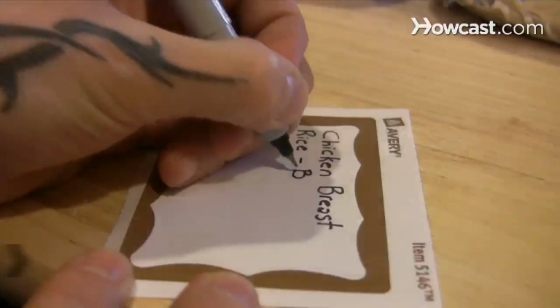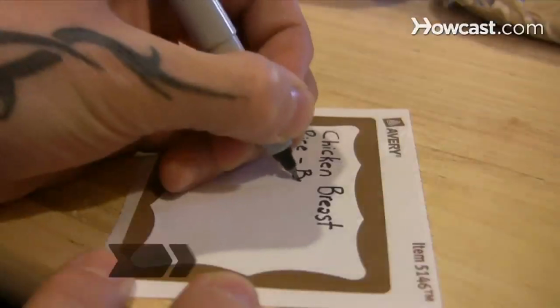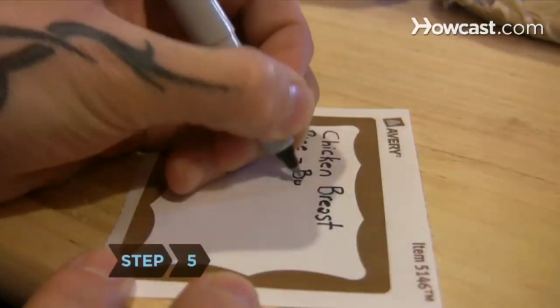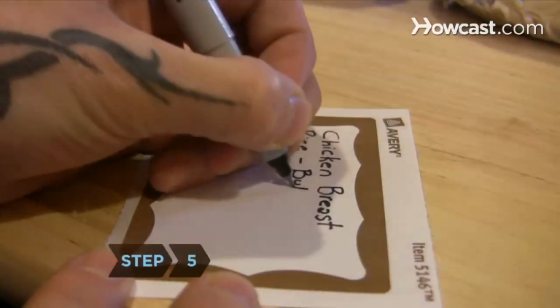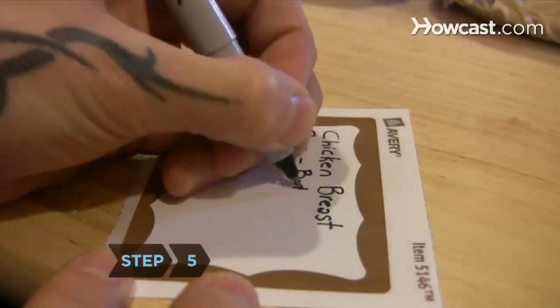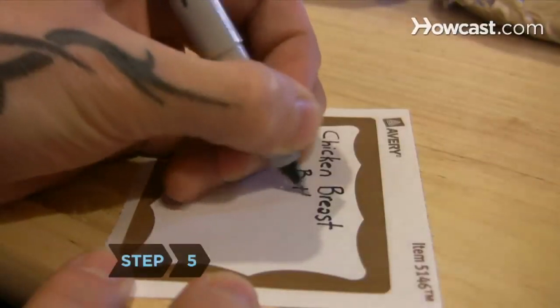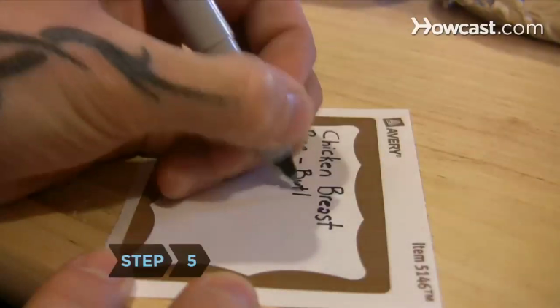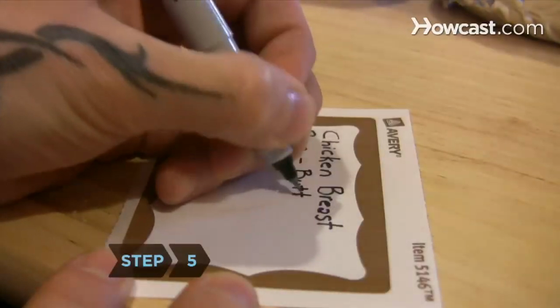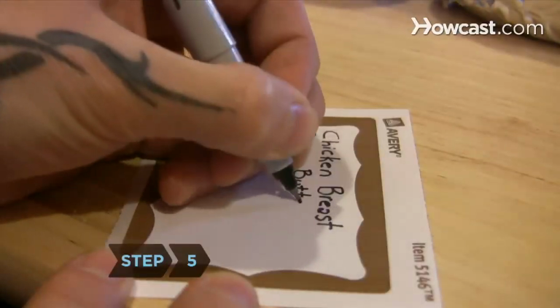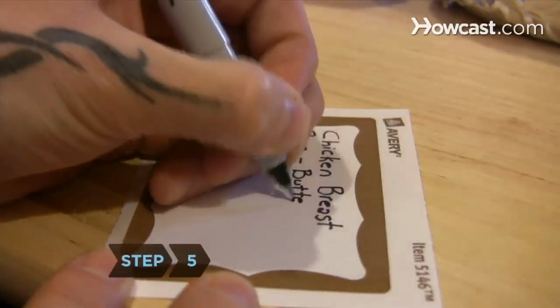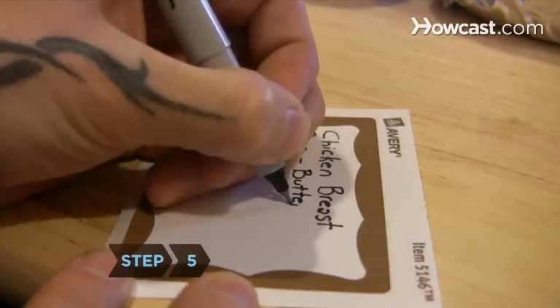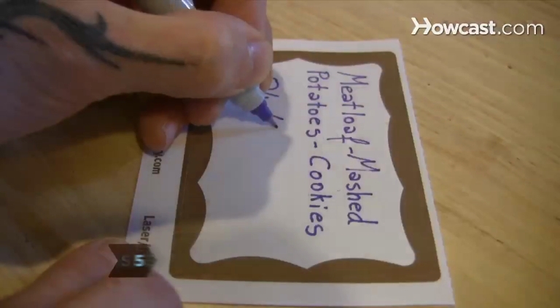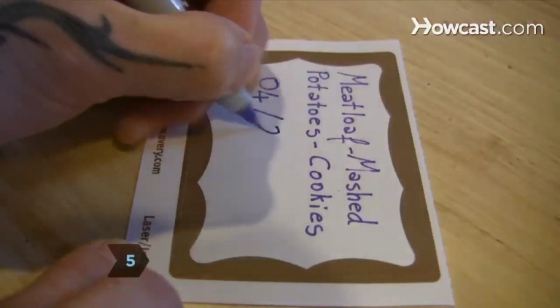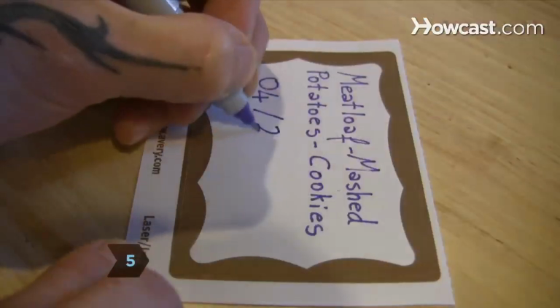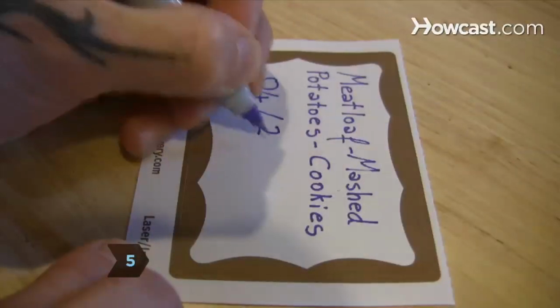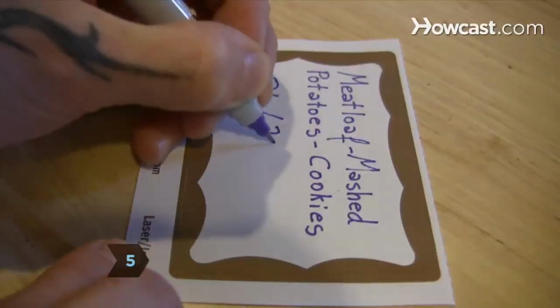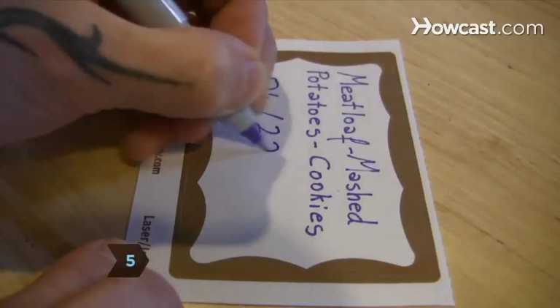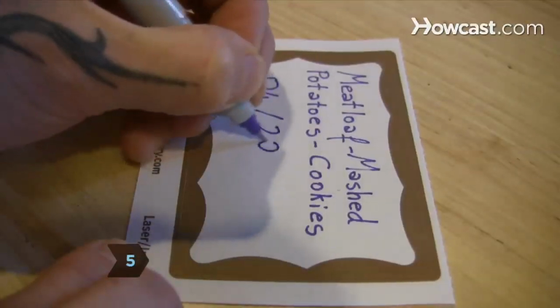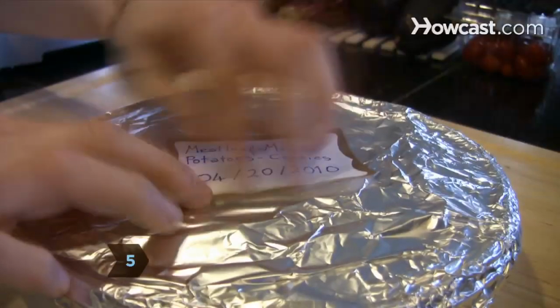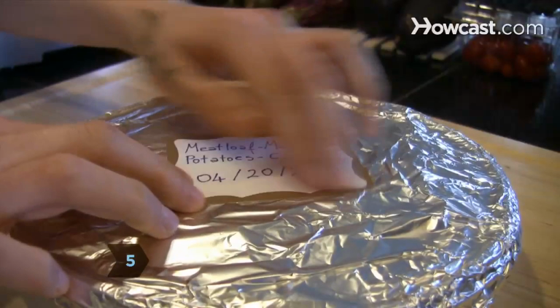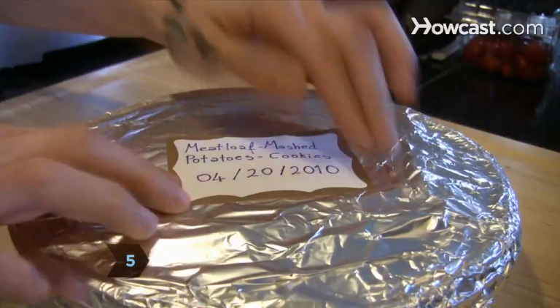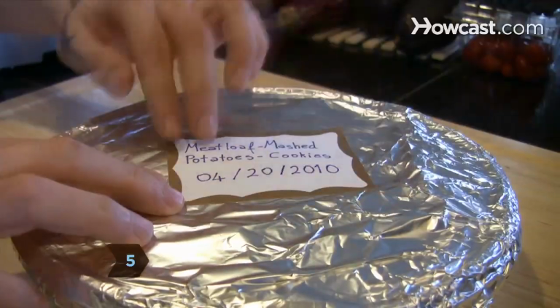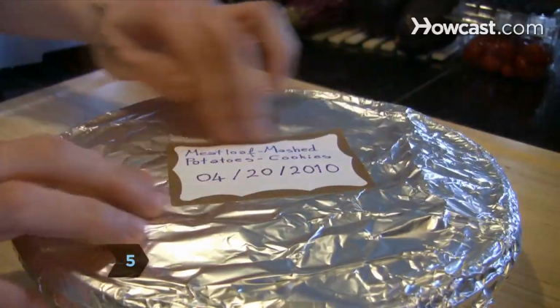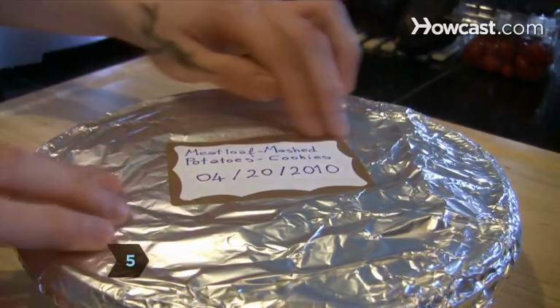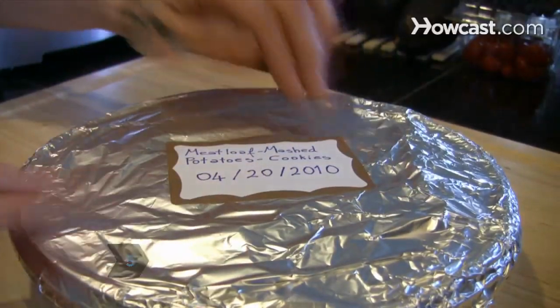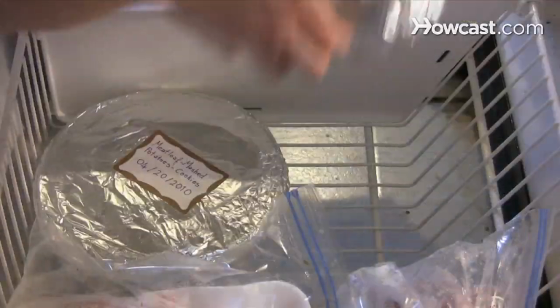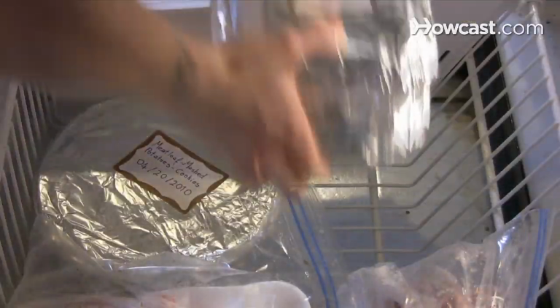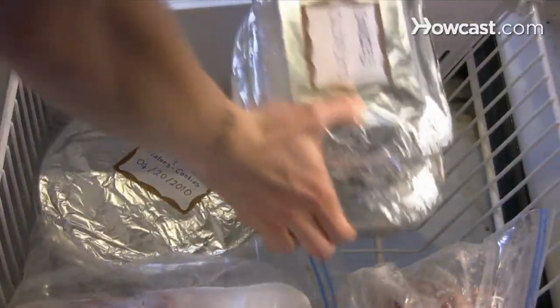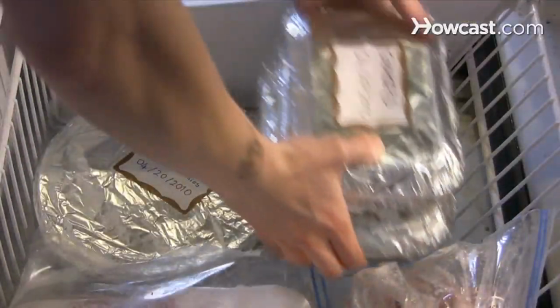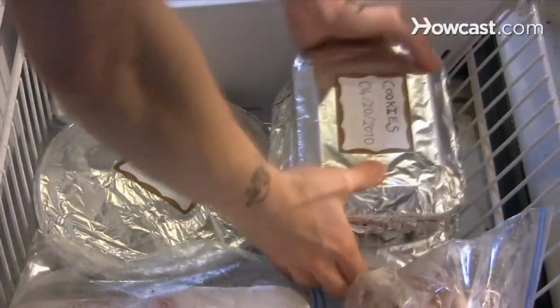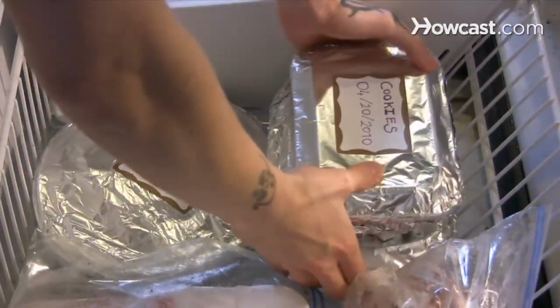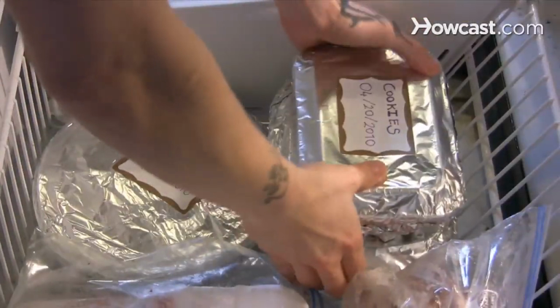Step 5: Label the meal with contents and date before putting it in the freezer, where it will stay good up to four months.